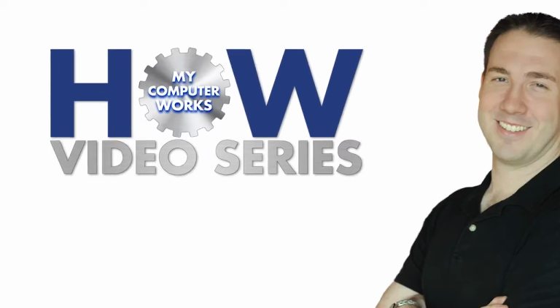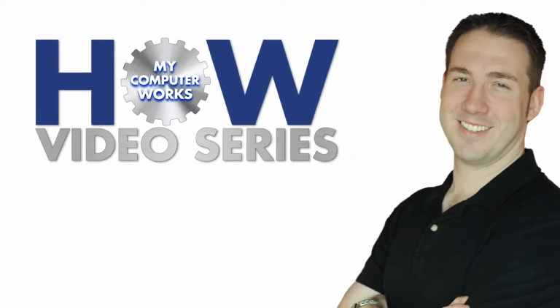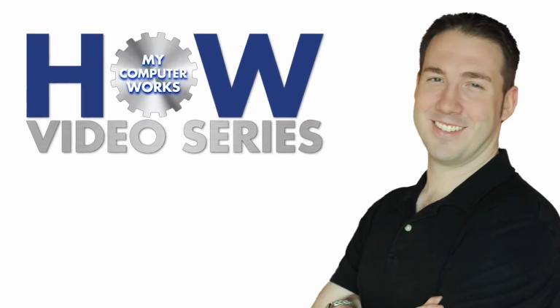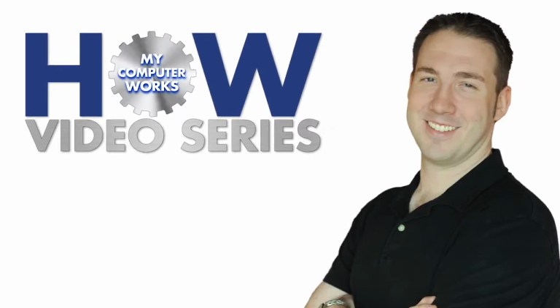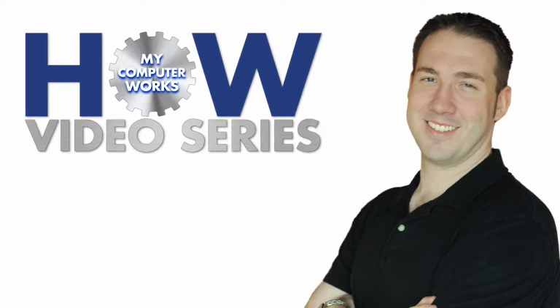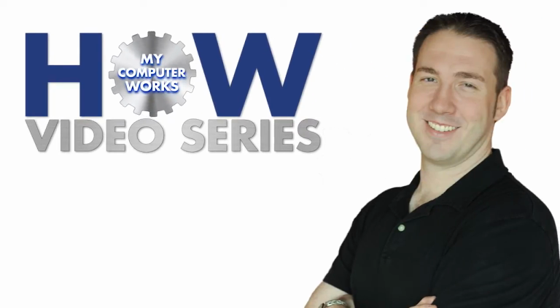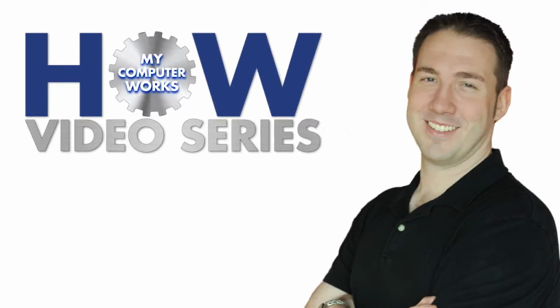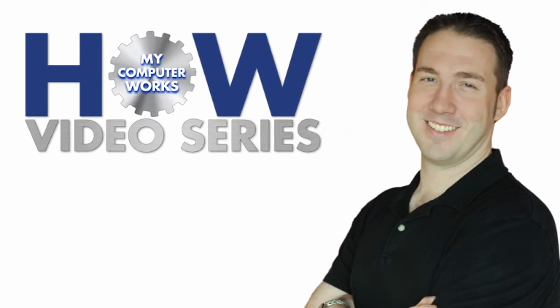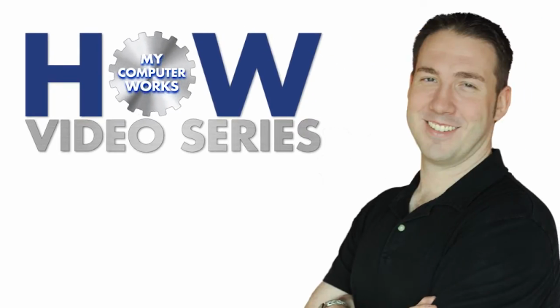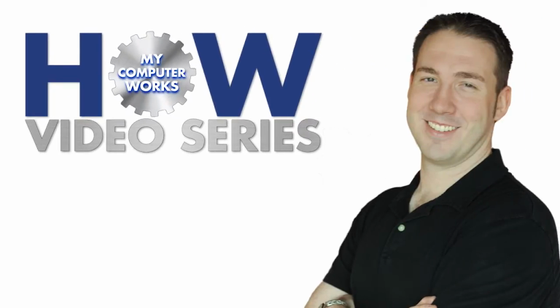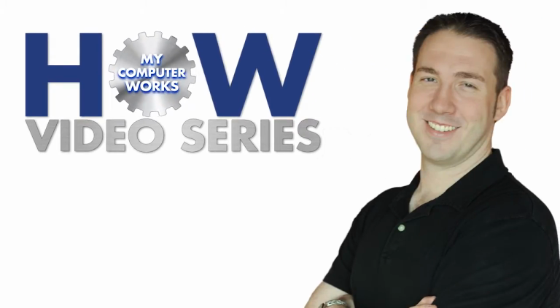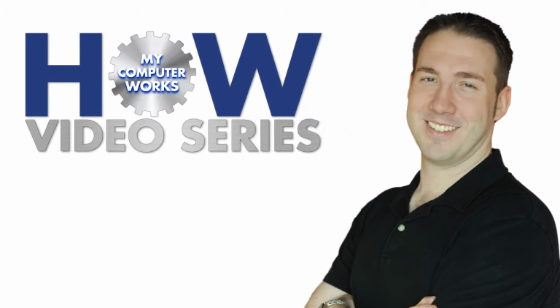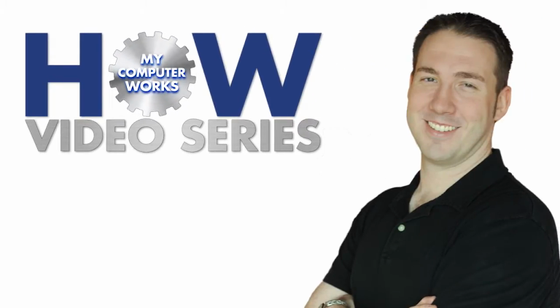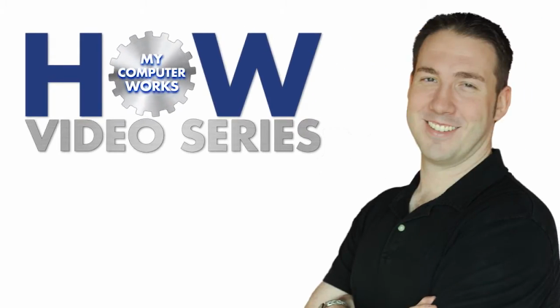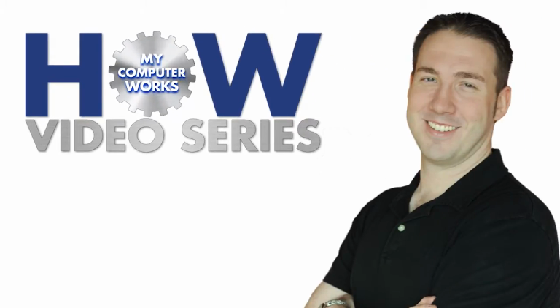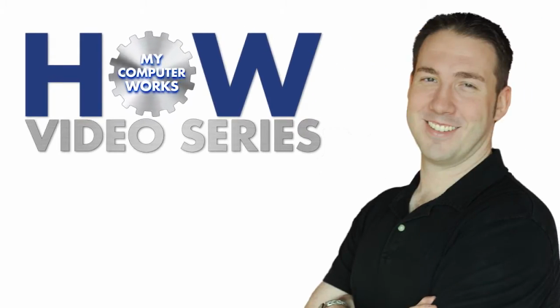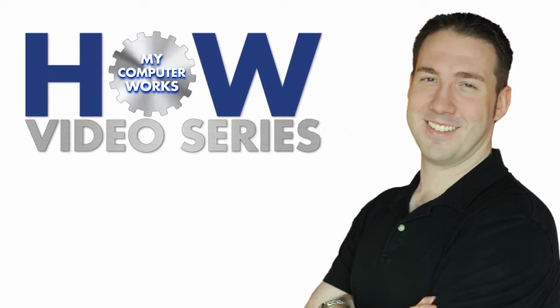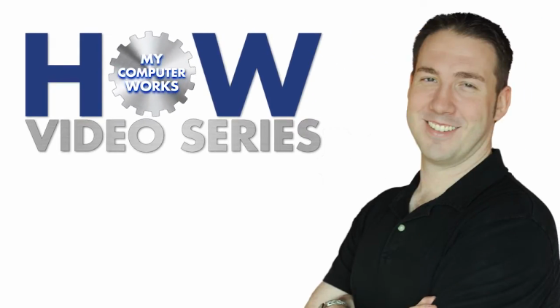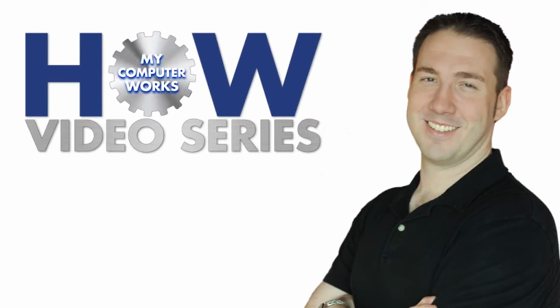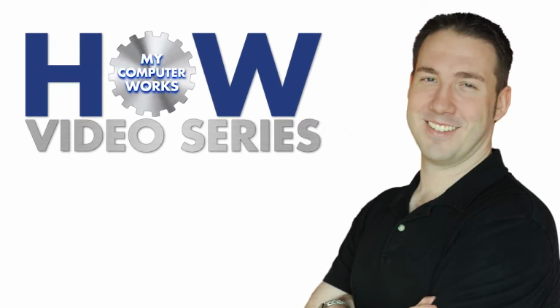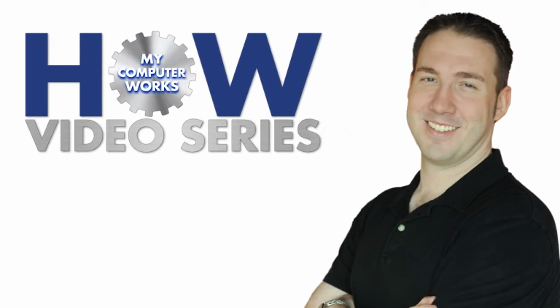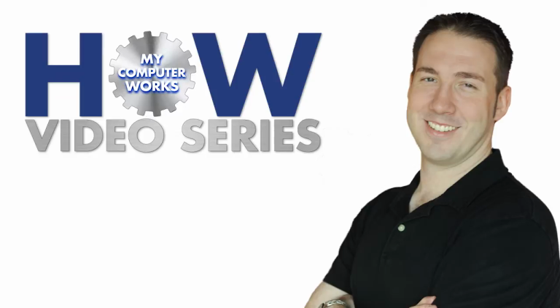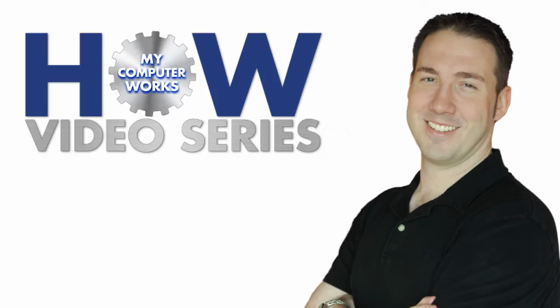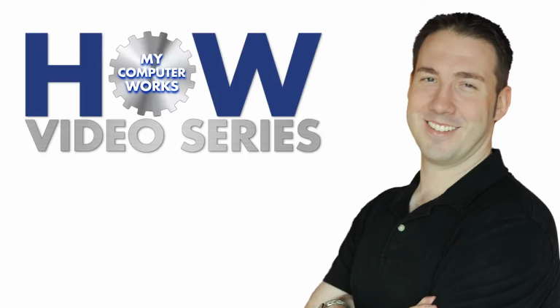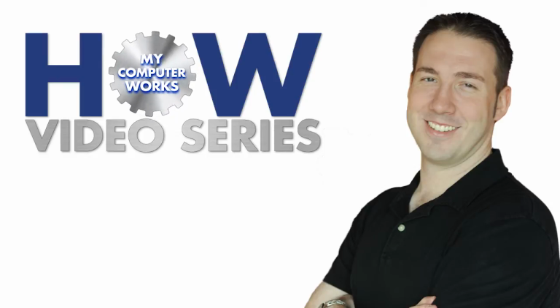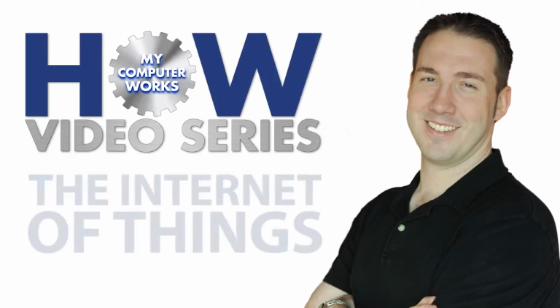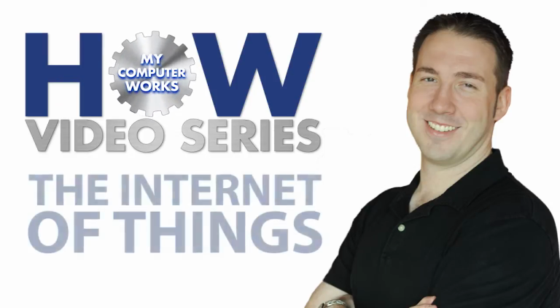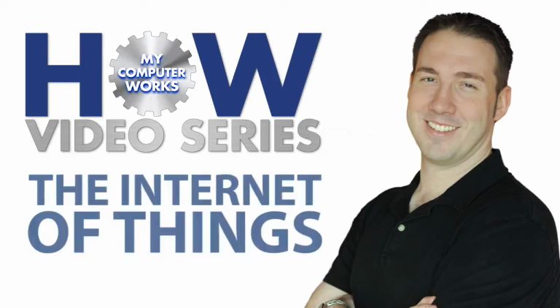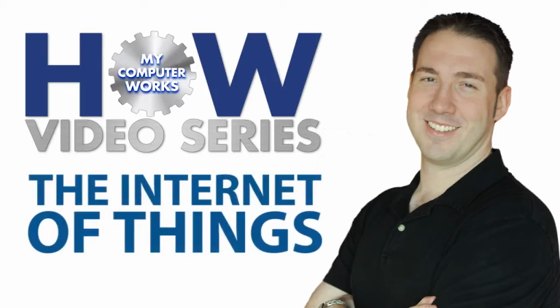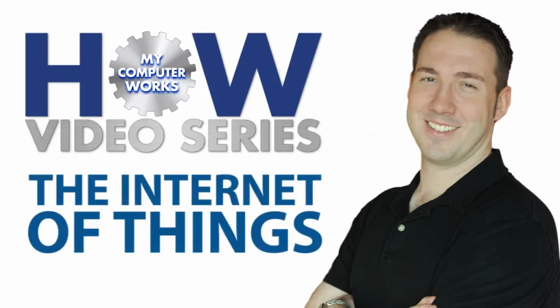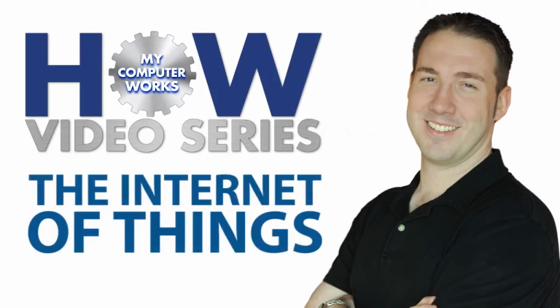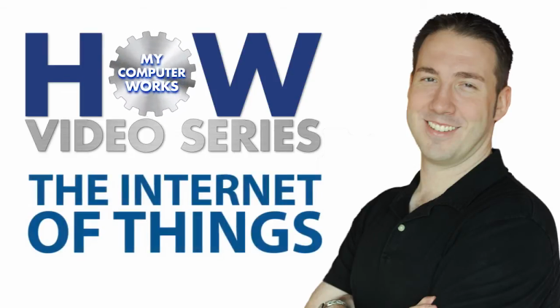Hey folks, Matt Bauer here with another How My Computer Works video. Today's topic: the Internet of Things.